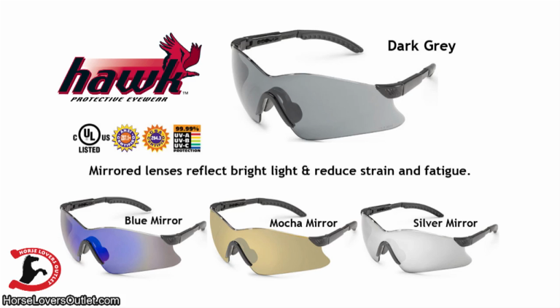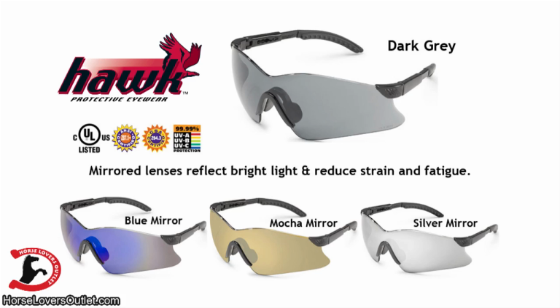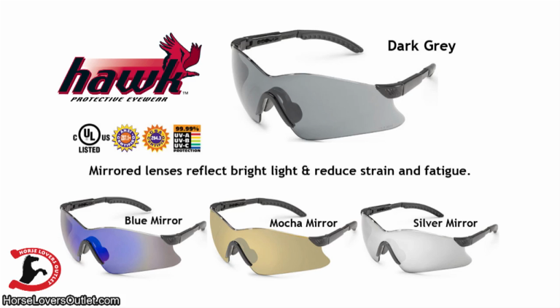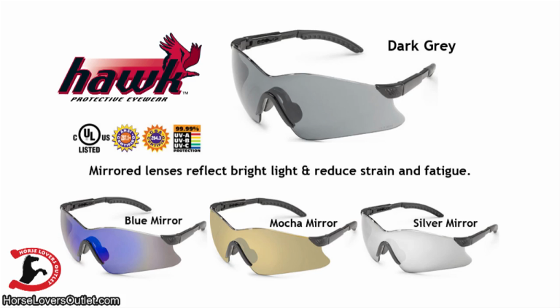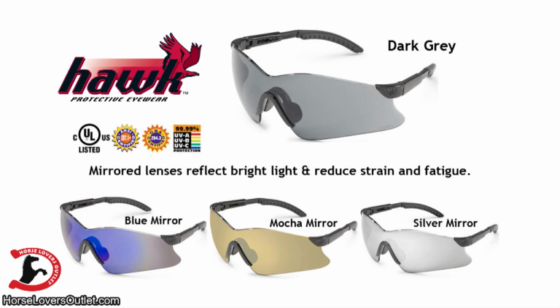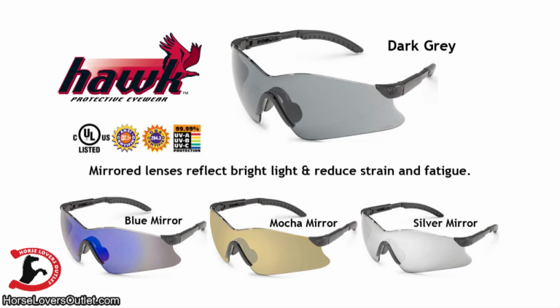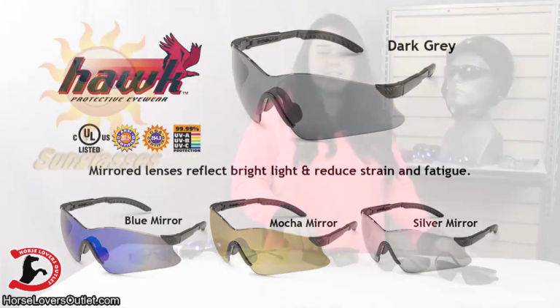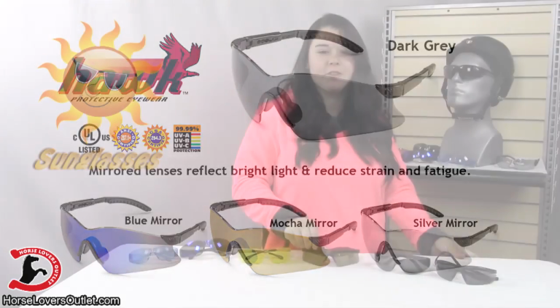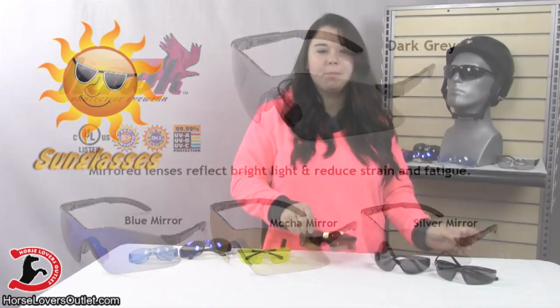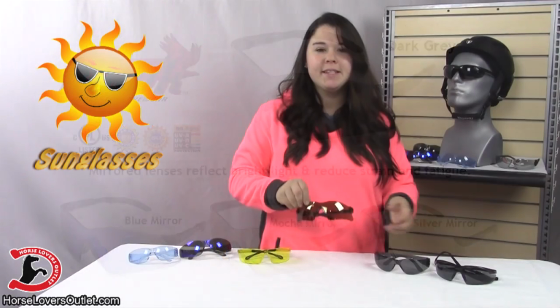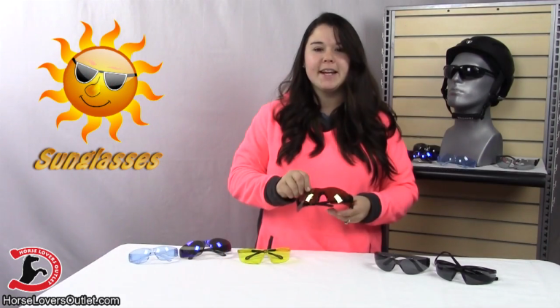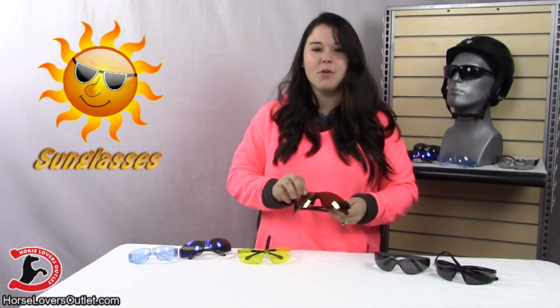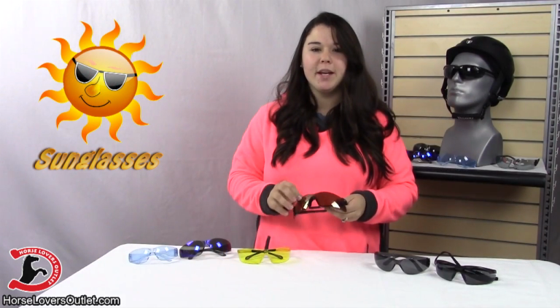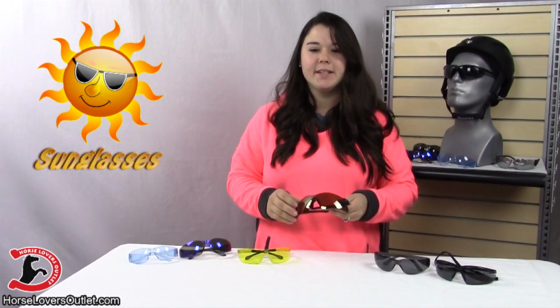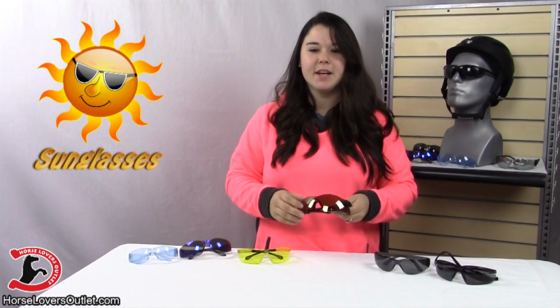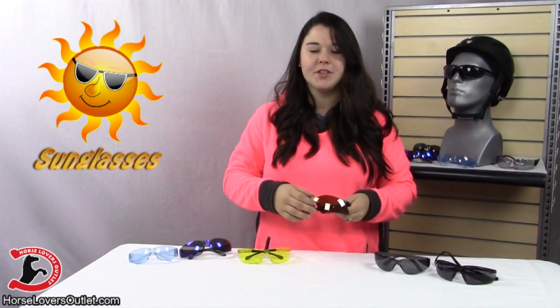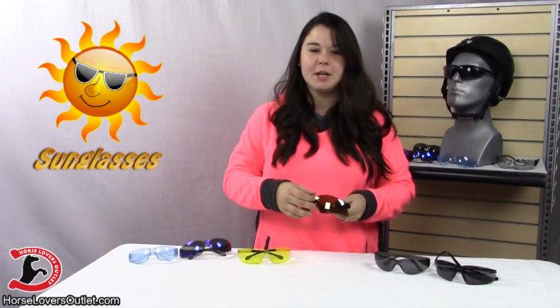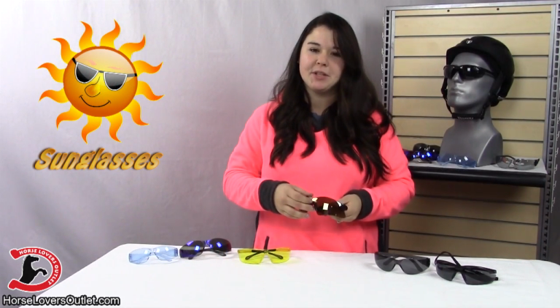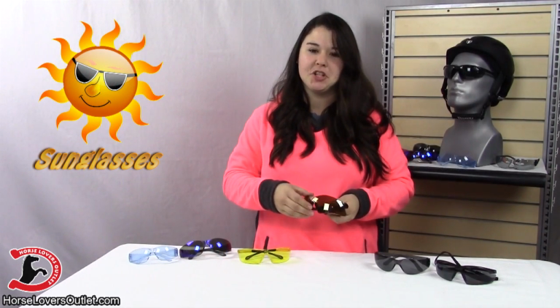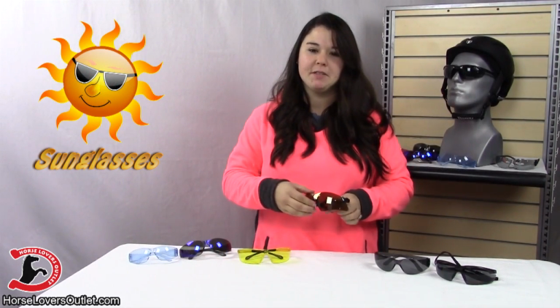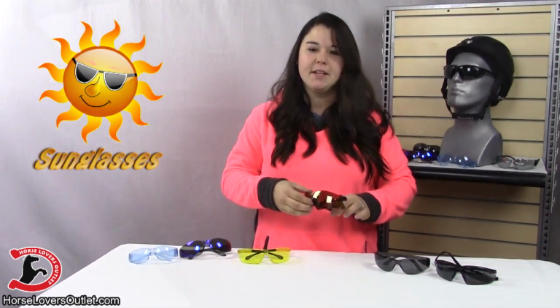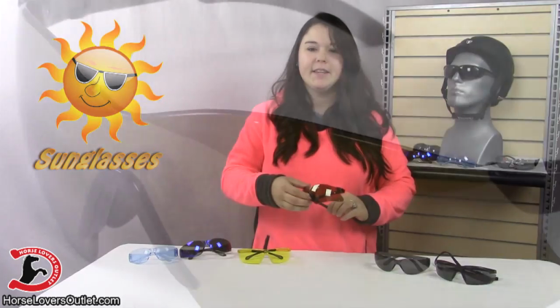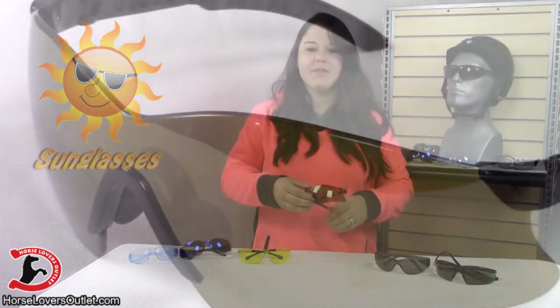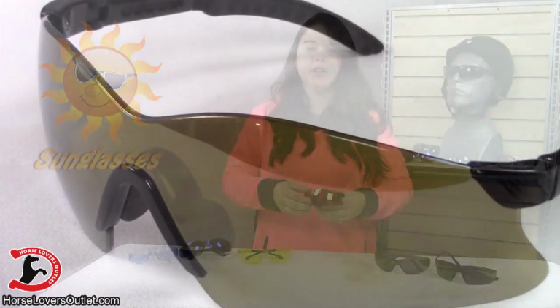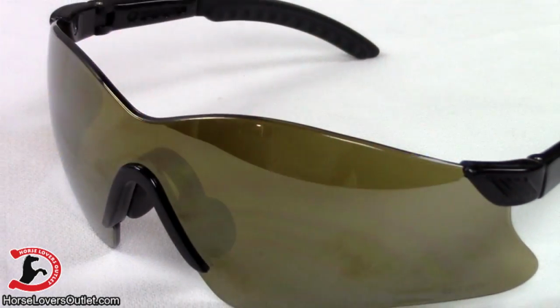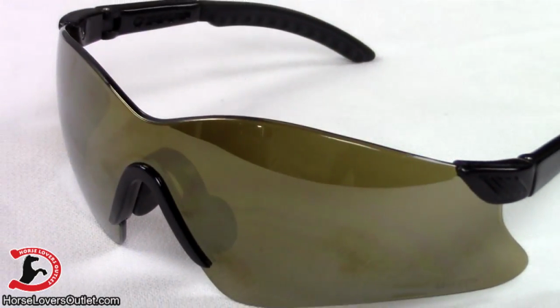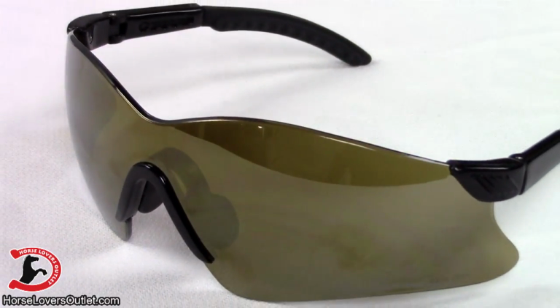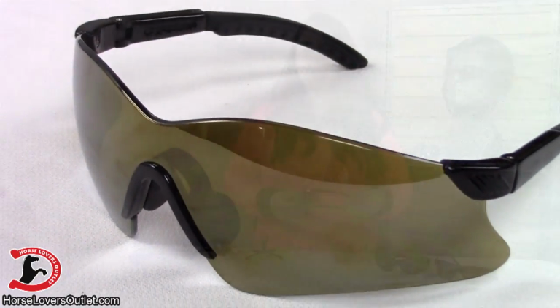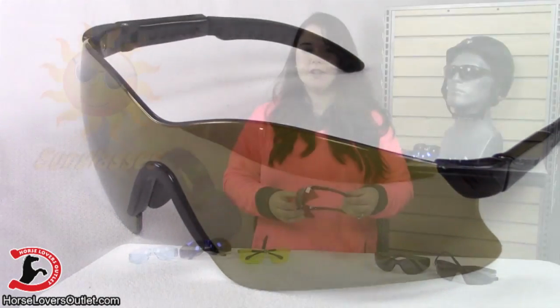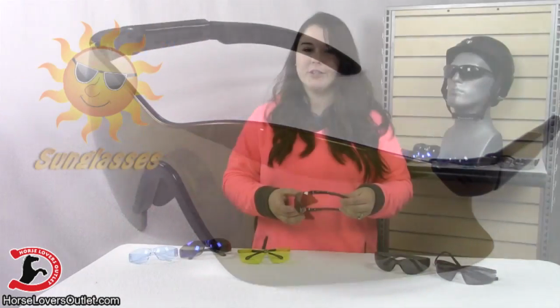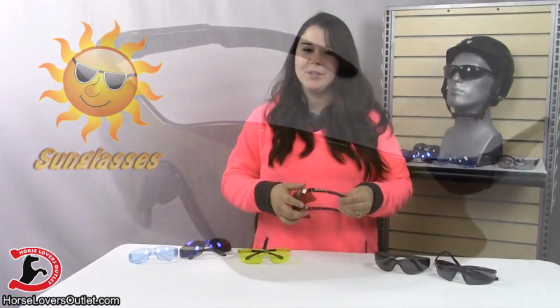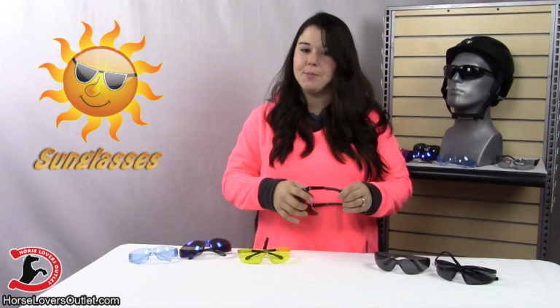The Hawk sunglasses are rimless and have a wing design for side protection. They have nylon frames and an adjustable temple.